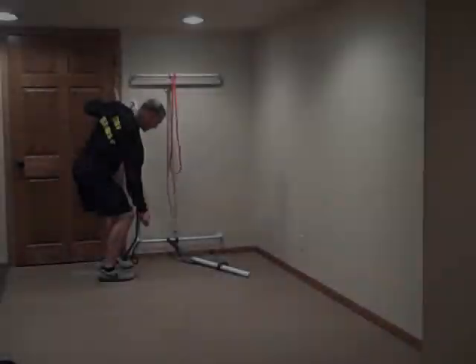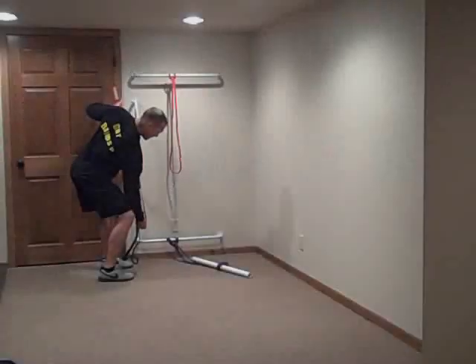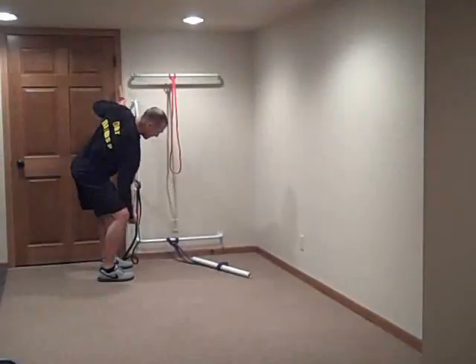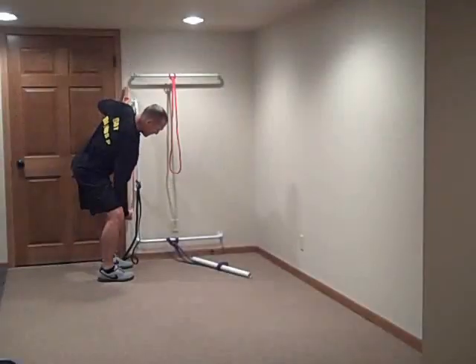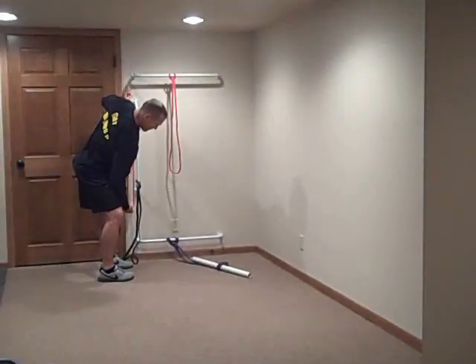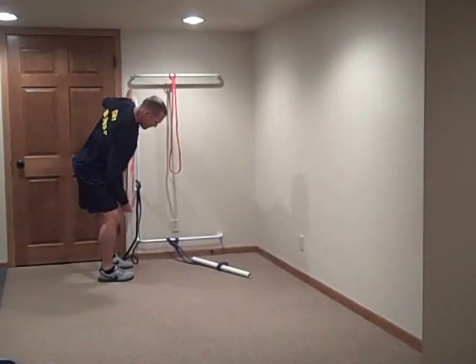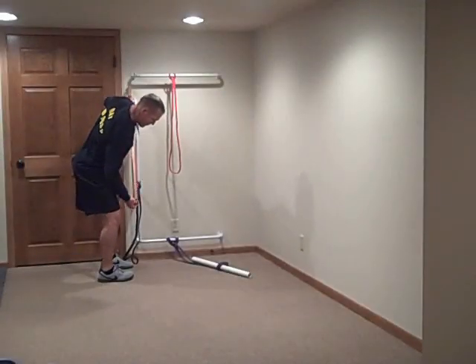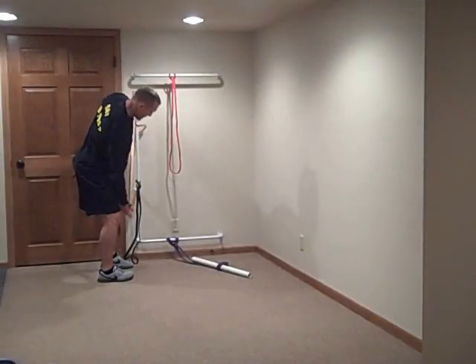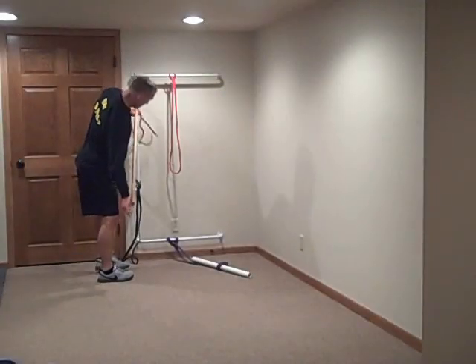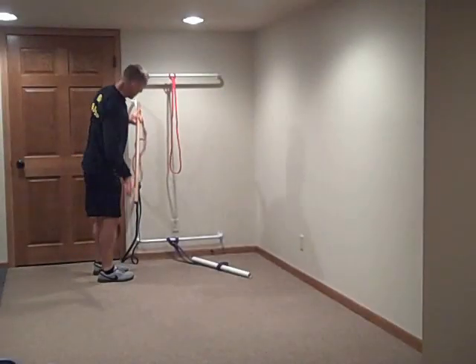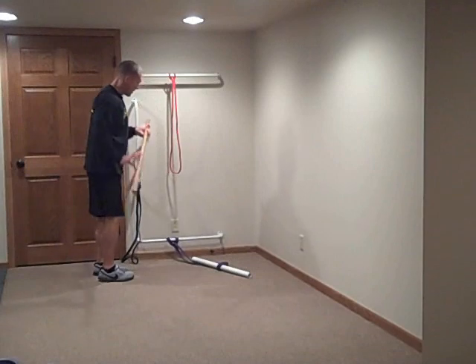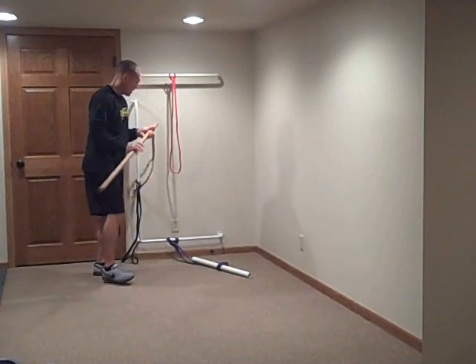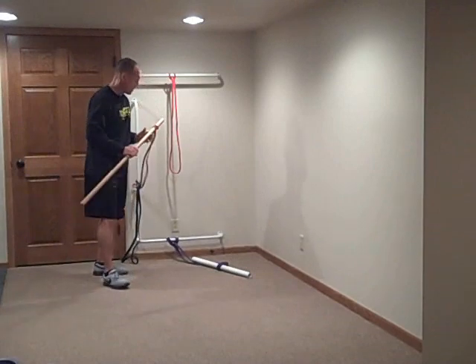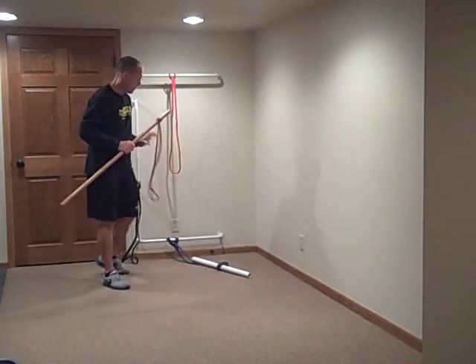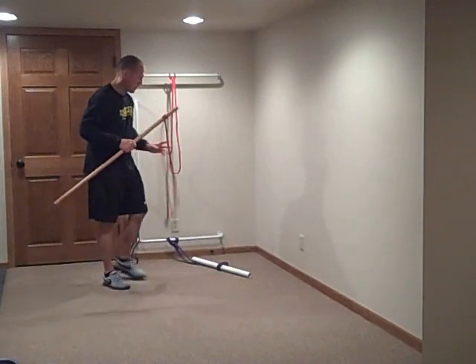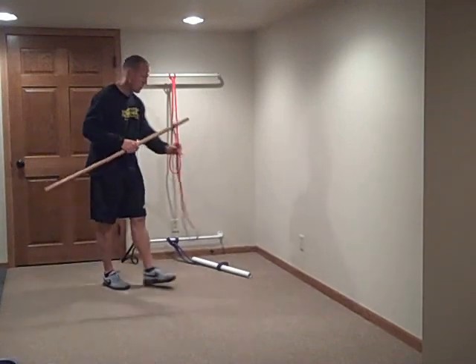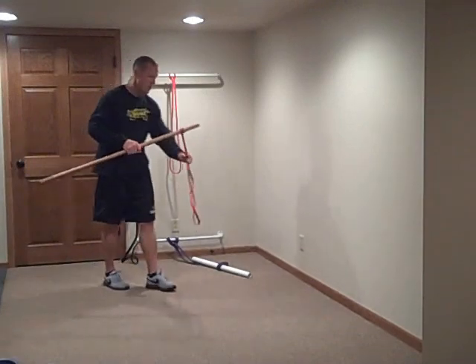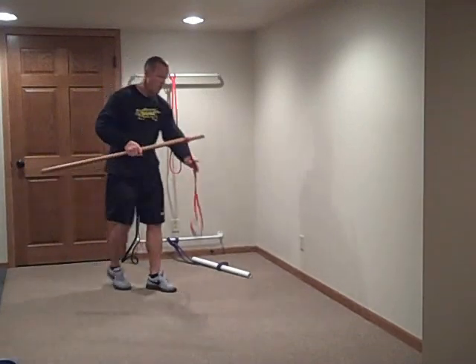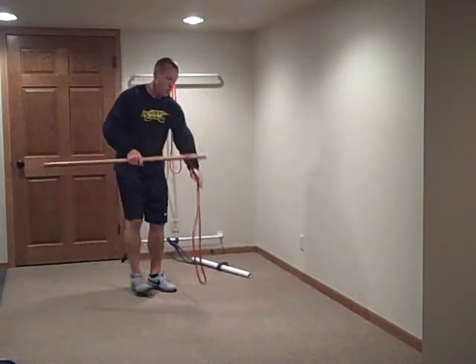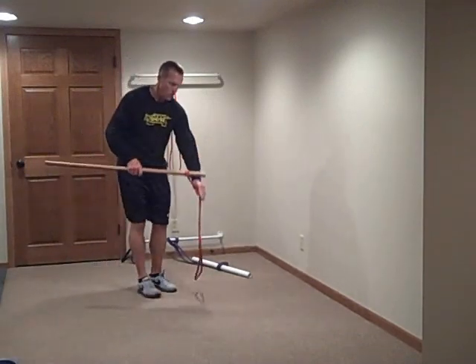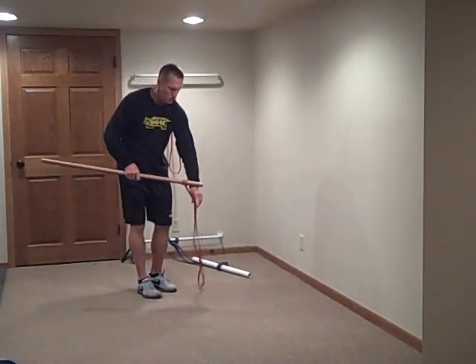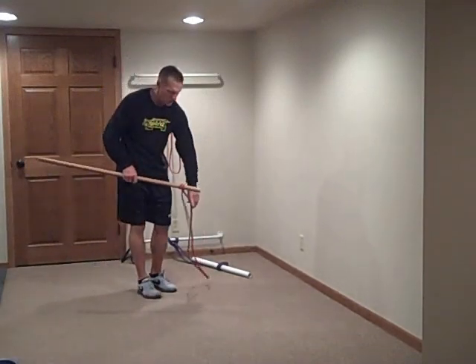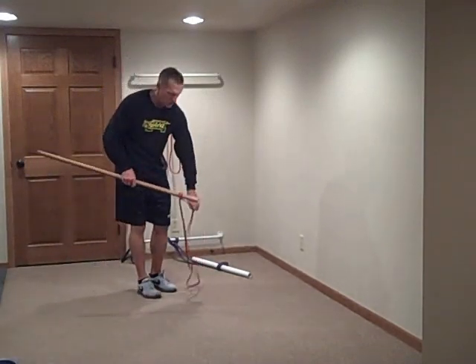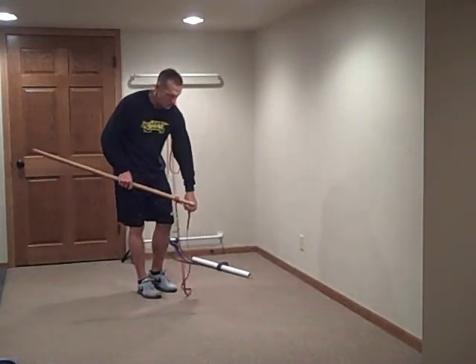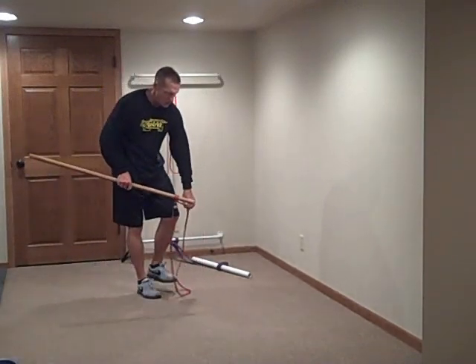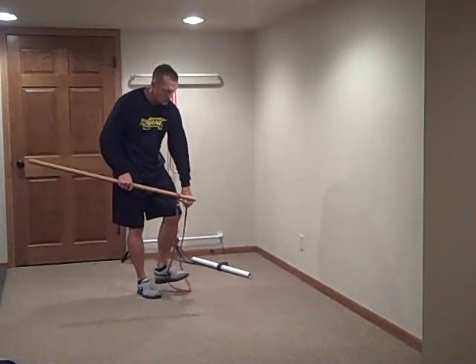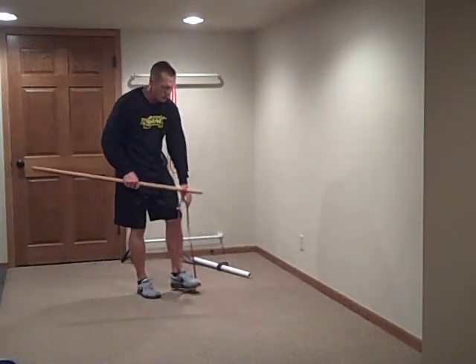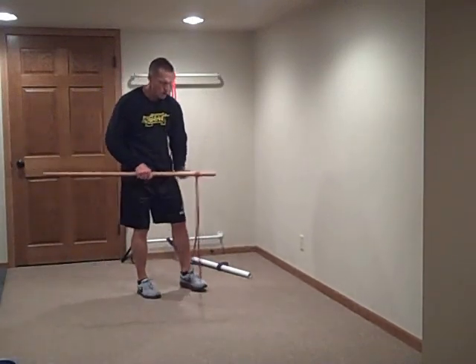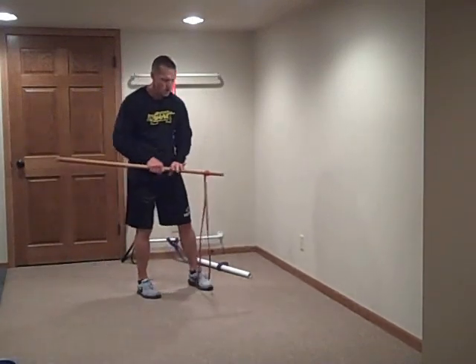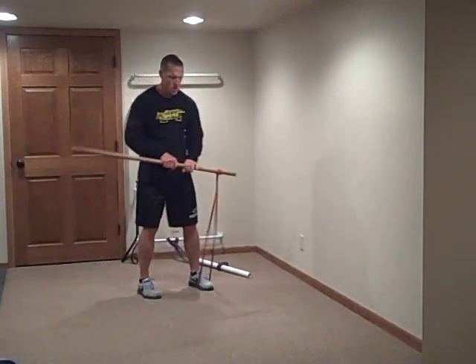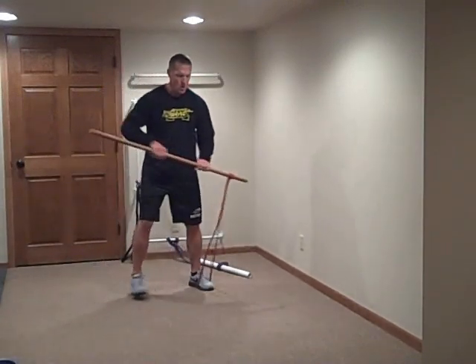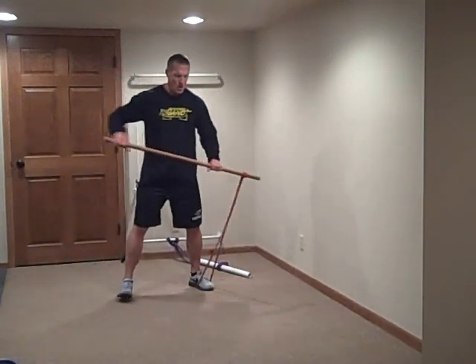Begin exercise number 5 in 5, 4, 3, 2, 1...